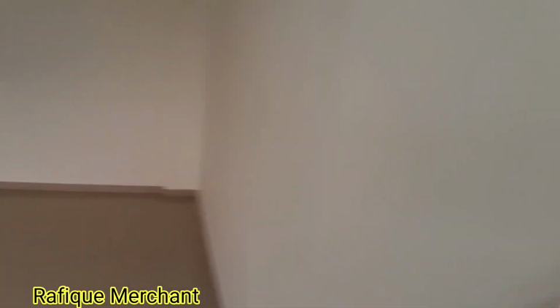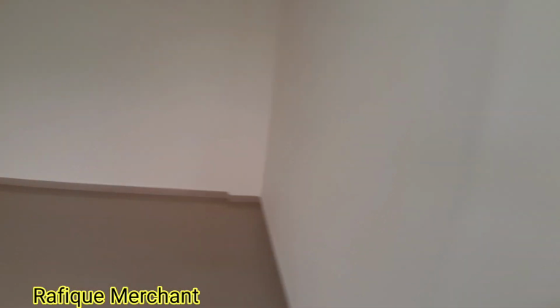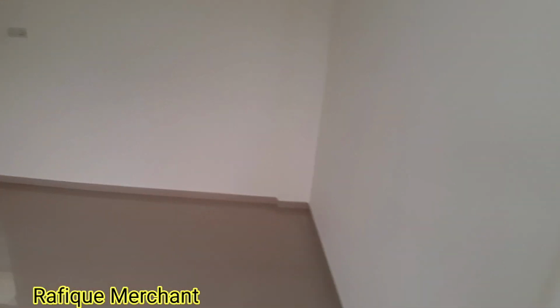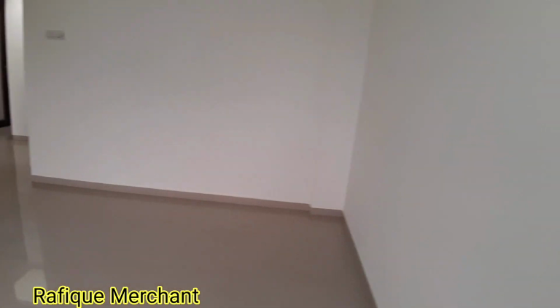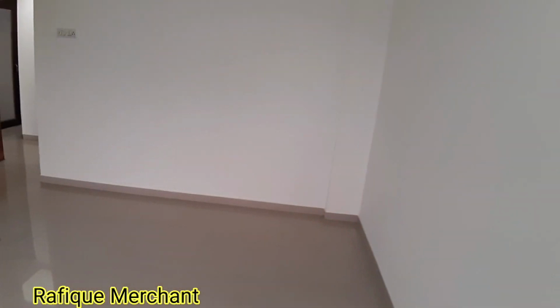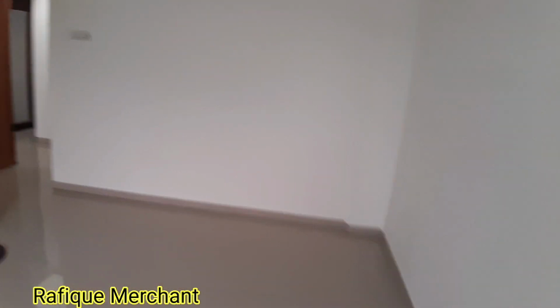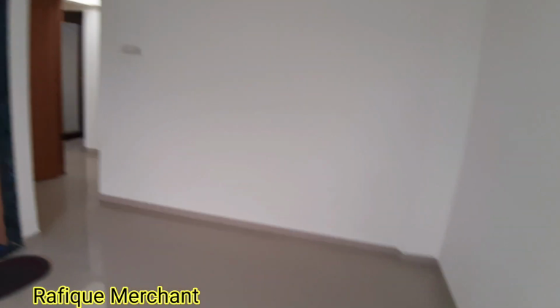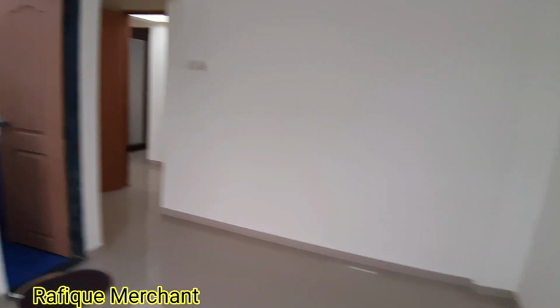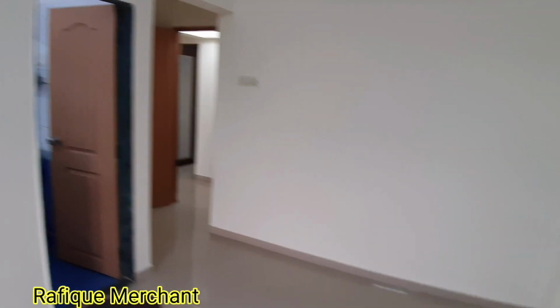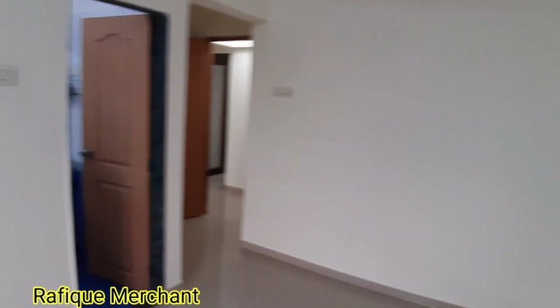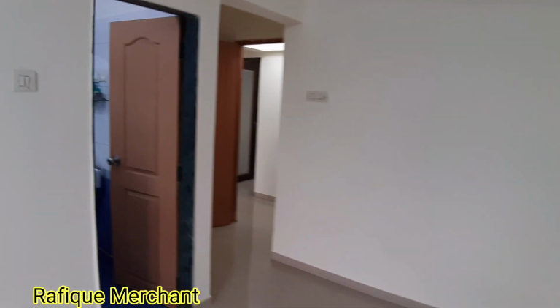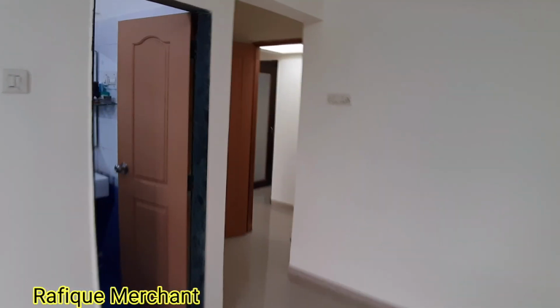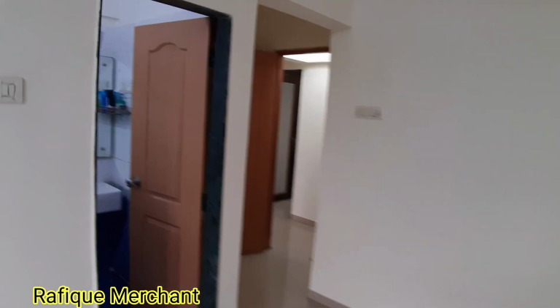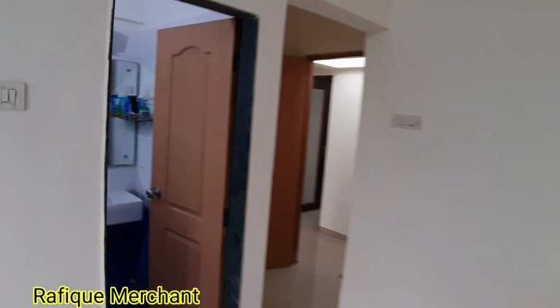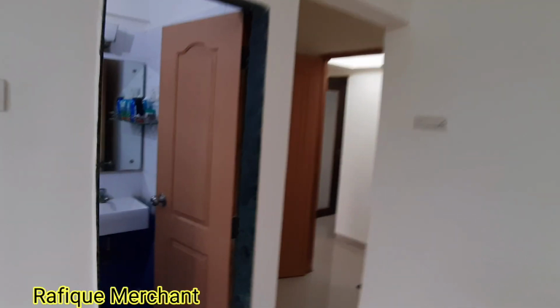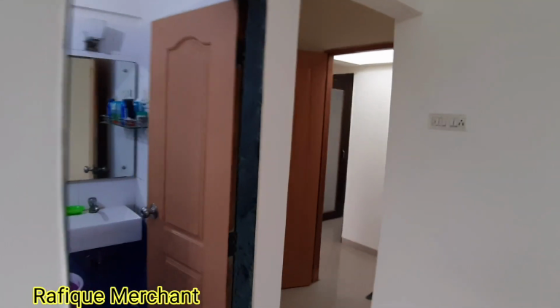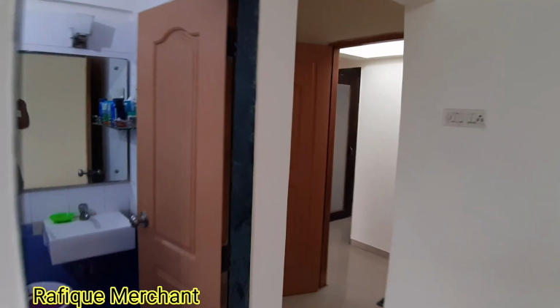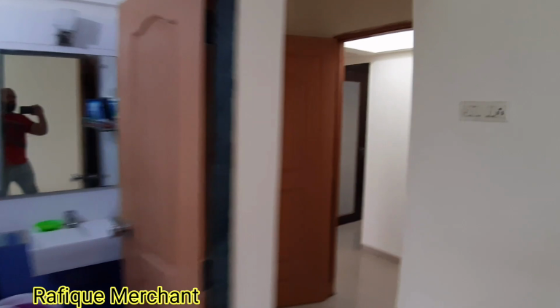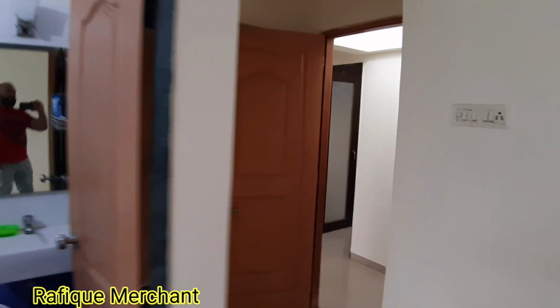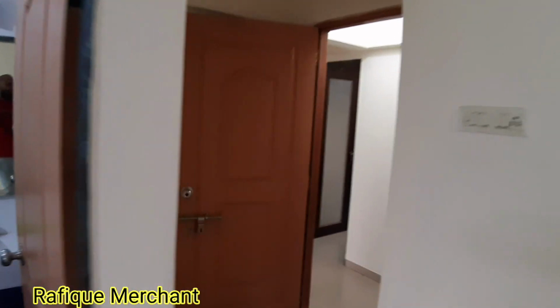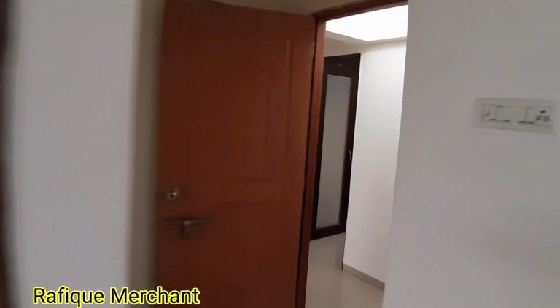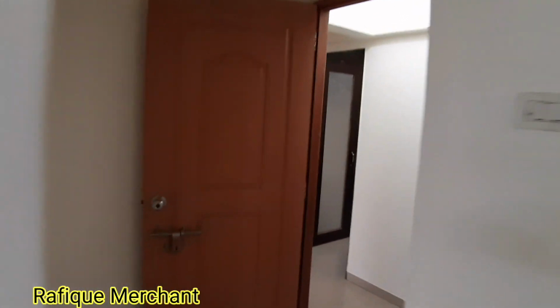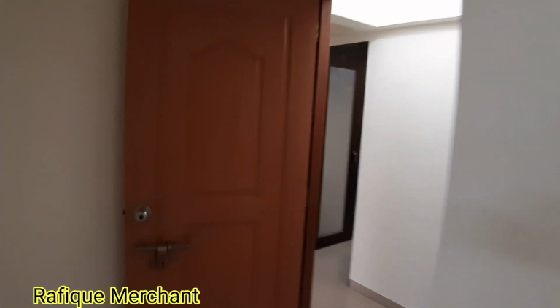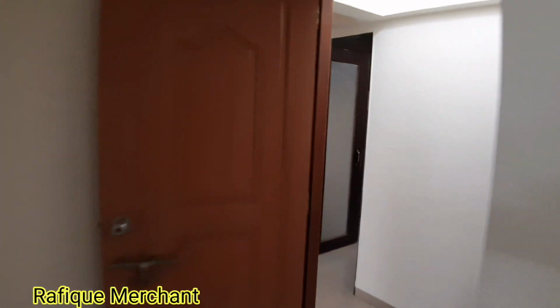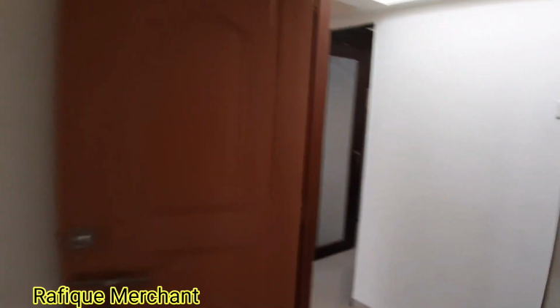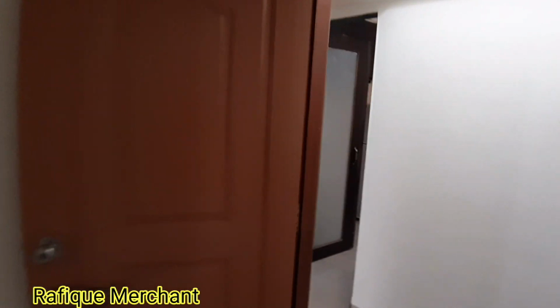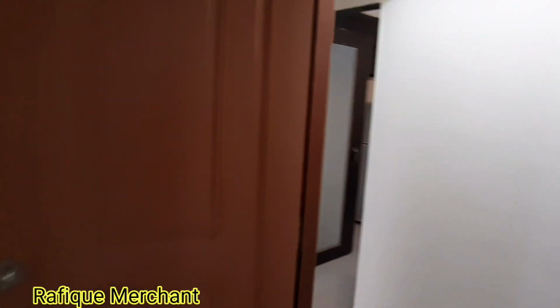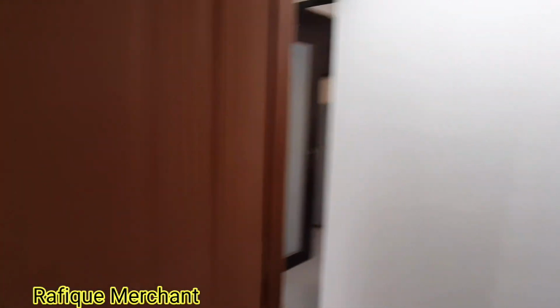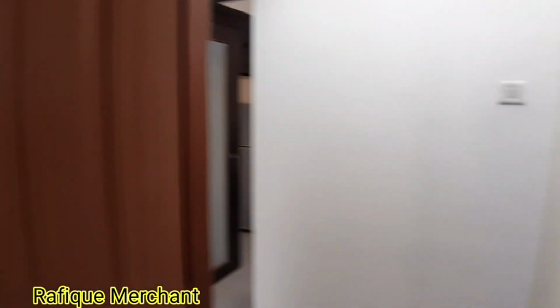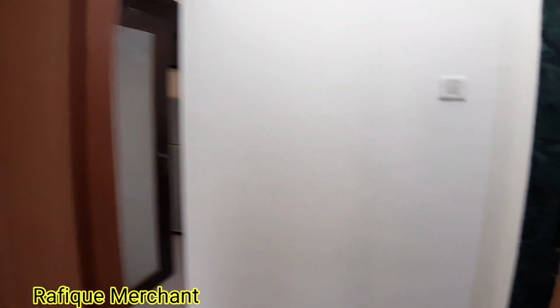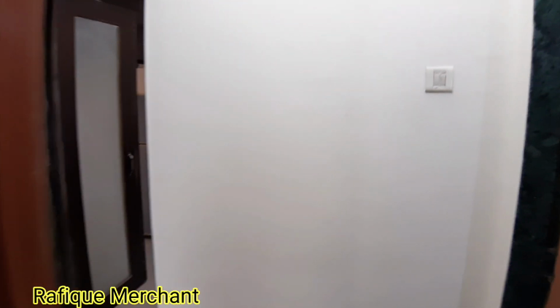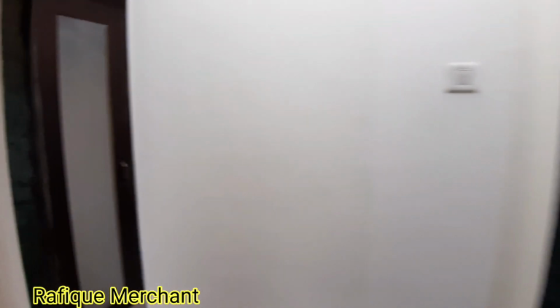Rafiq Merchant — new properties every day on my YouTube channel. If you want to rent or sell, holla at me. This is on sale.